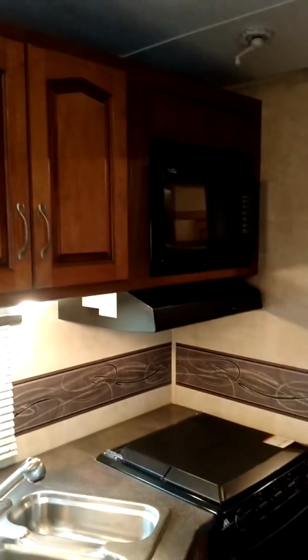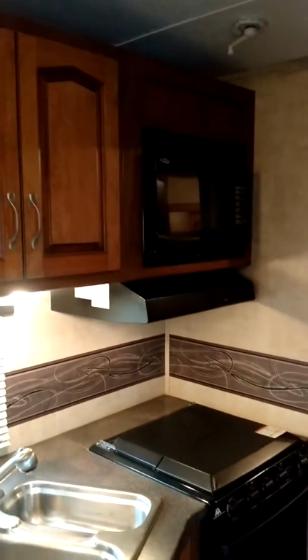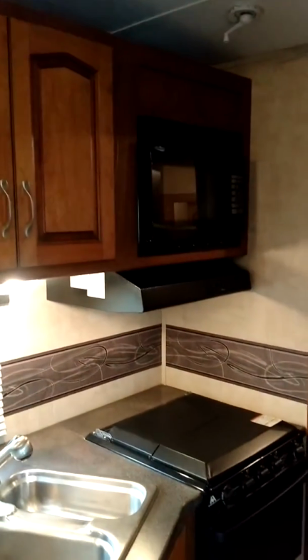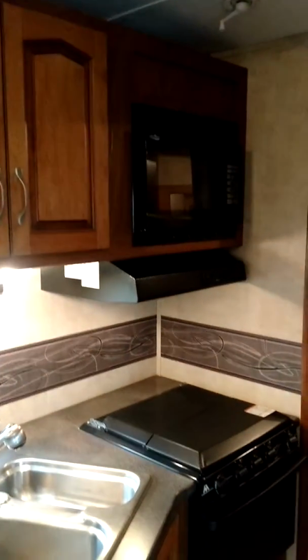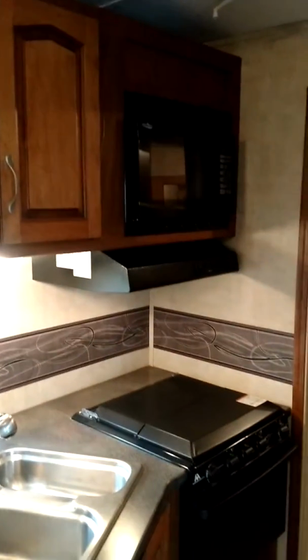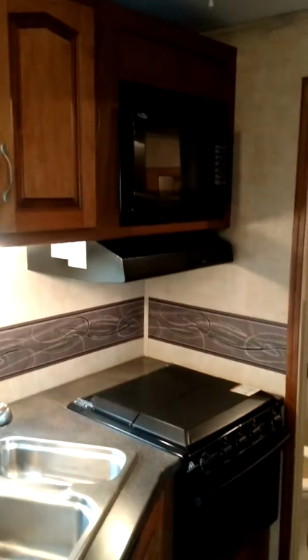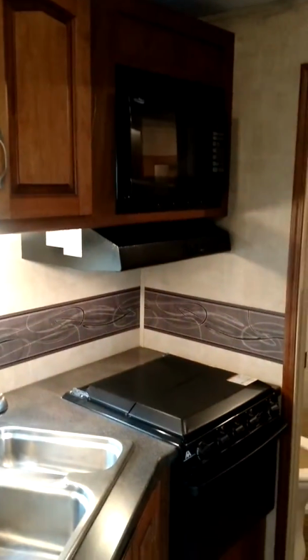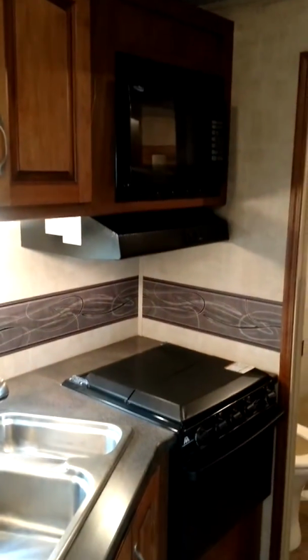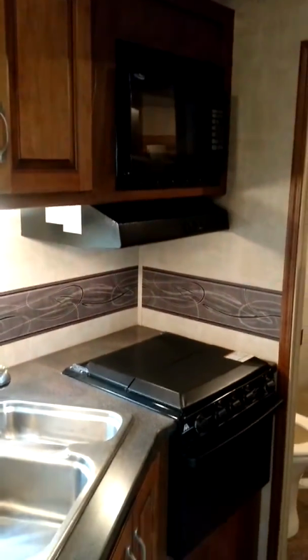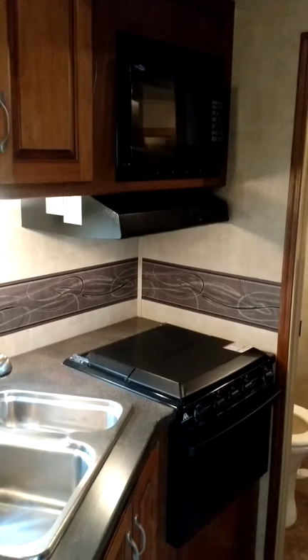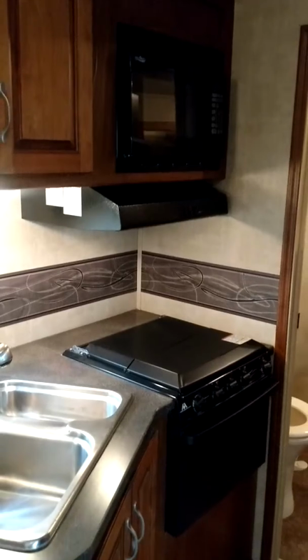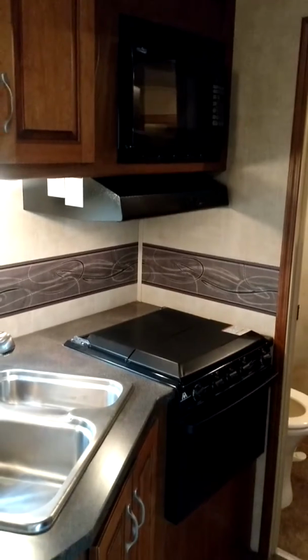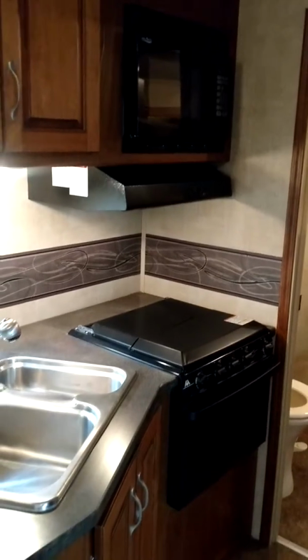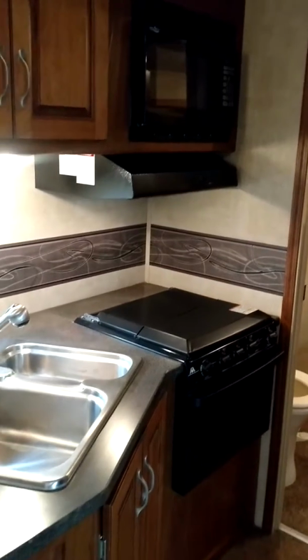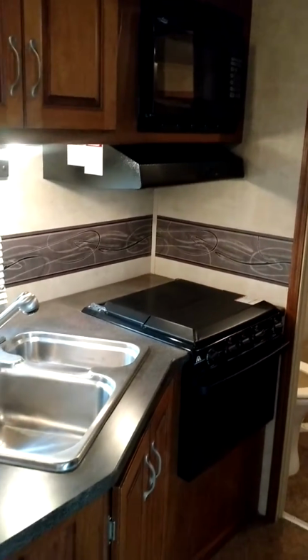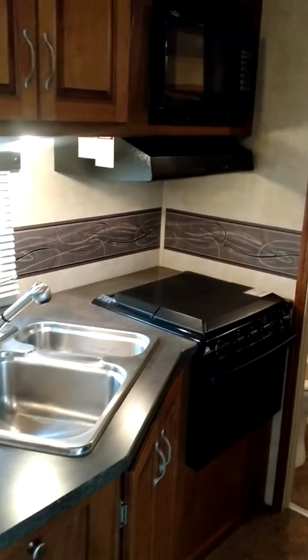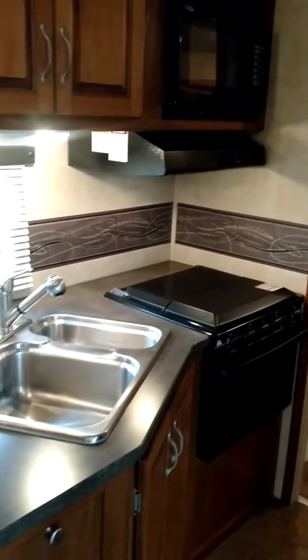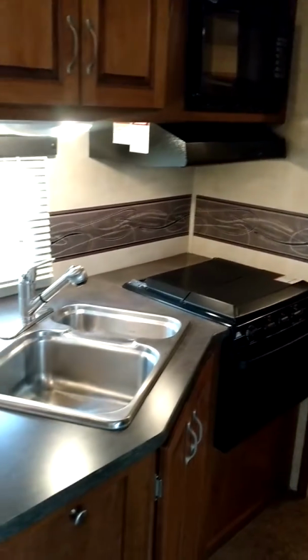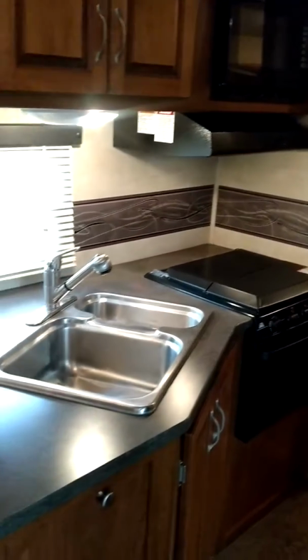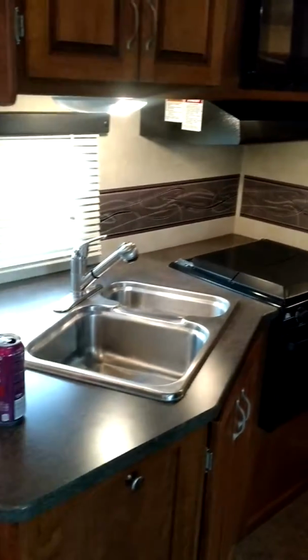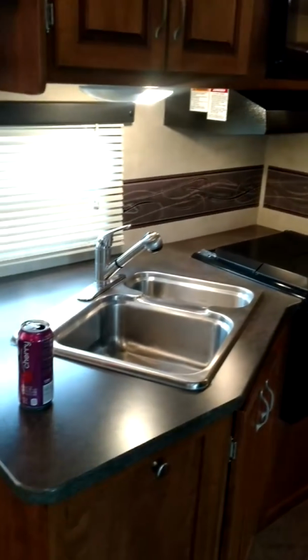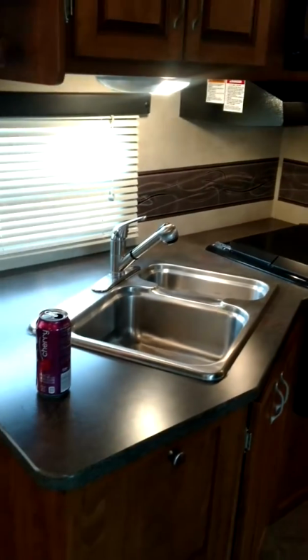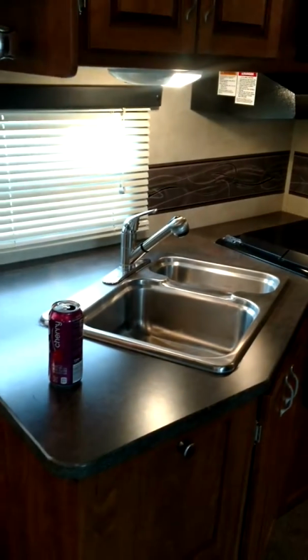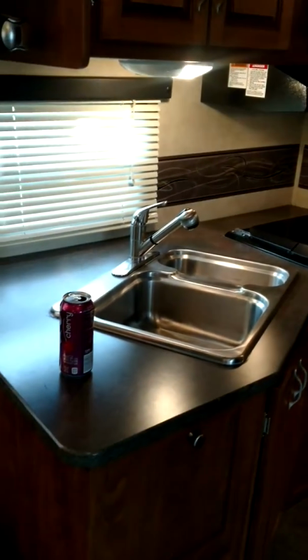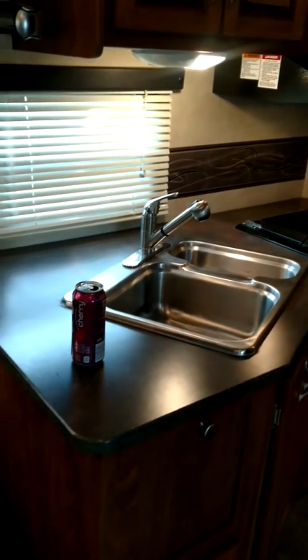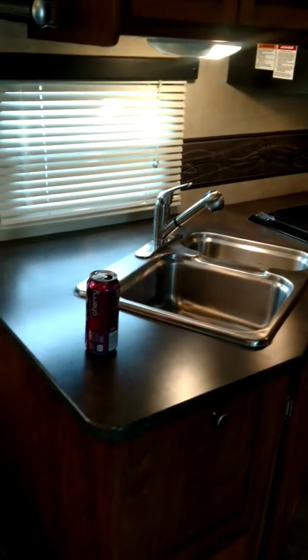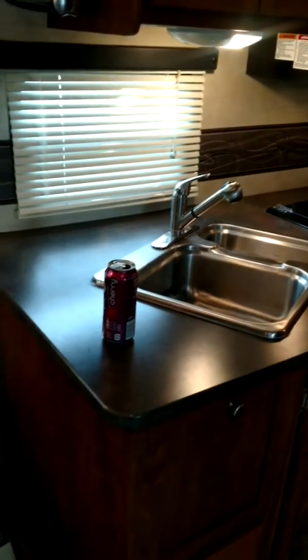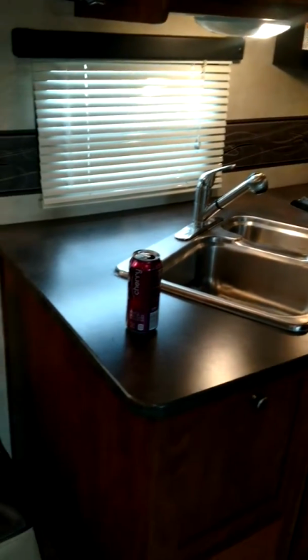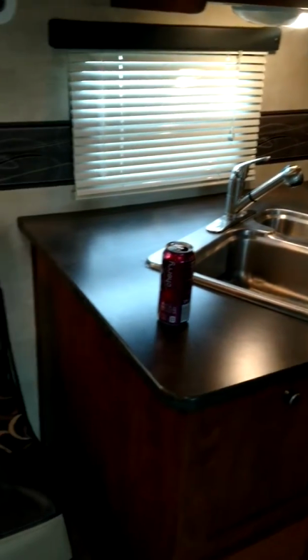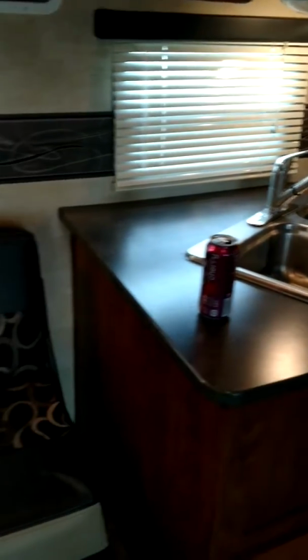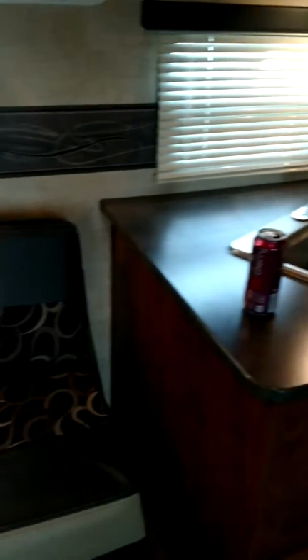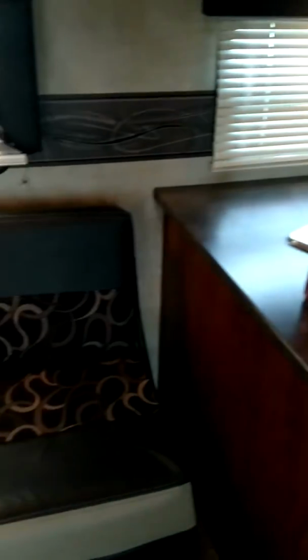All your cooking and kitchen area. Good sized two compartment sink.